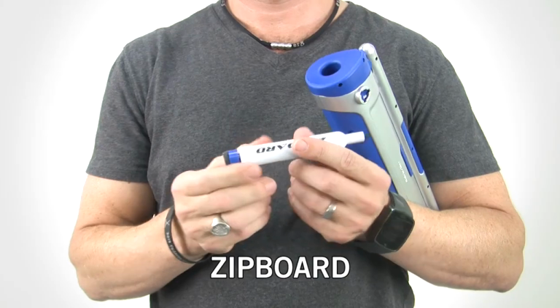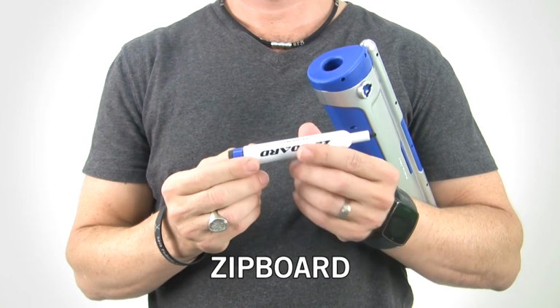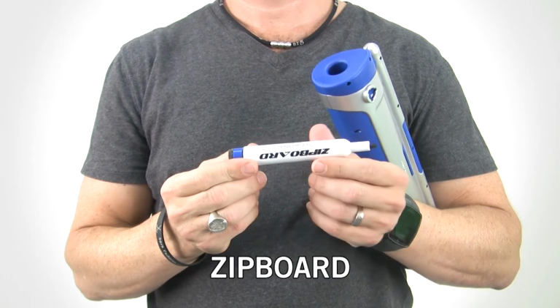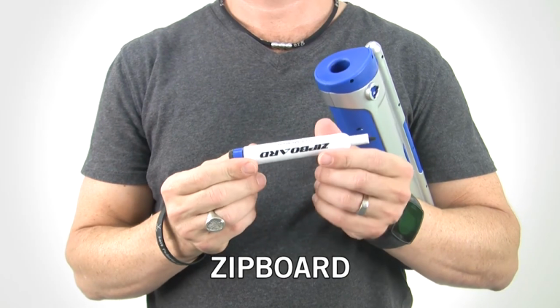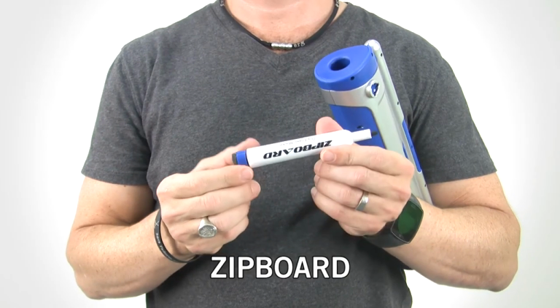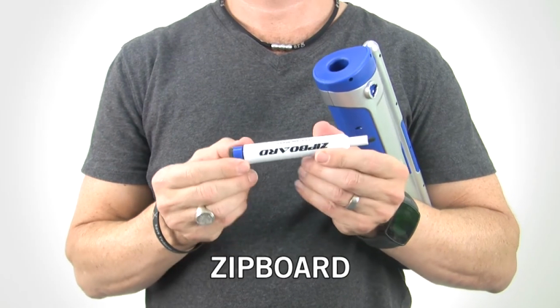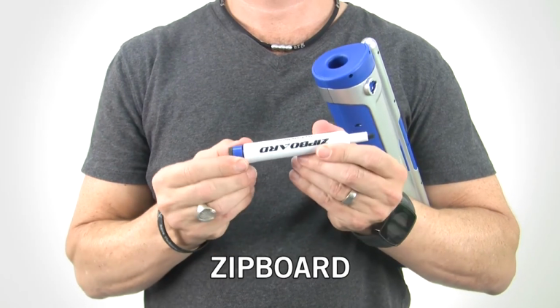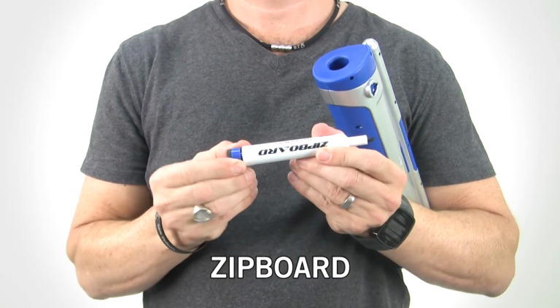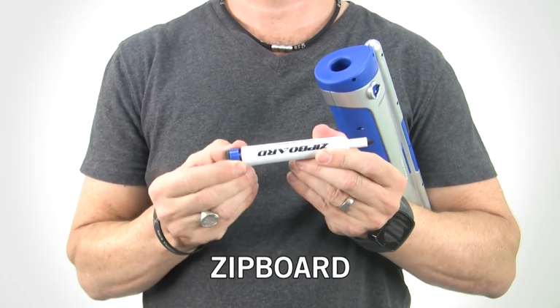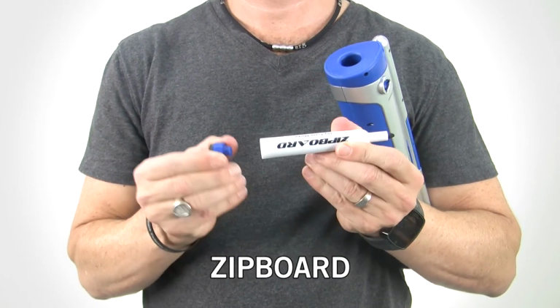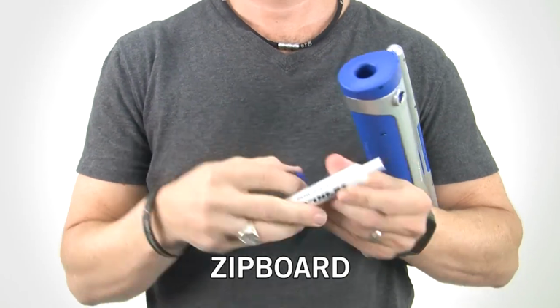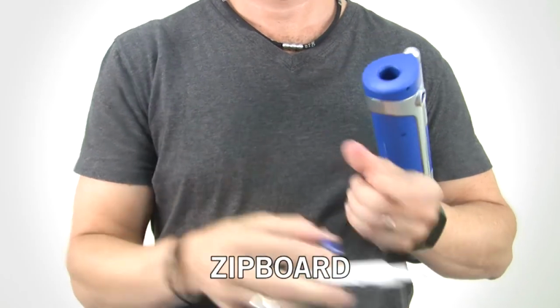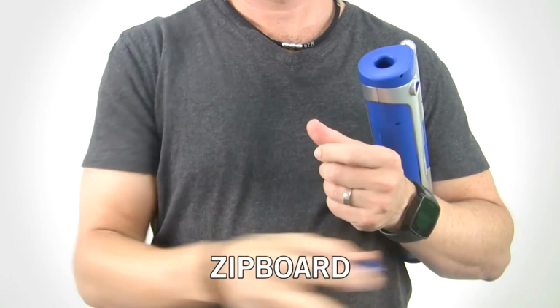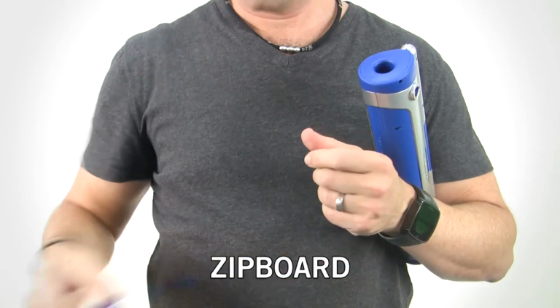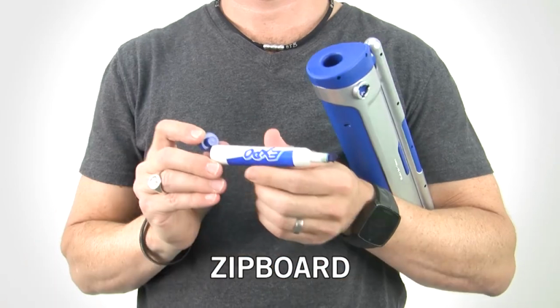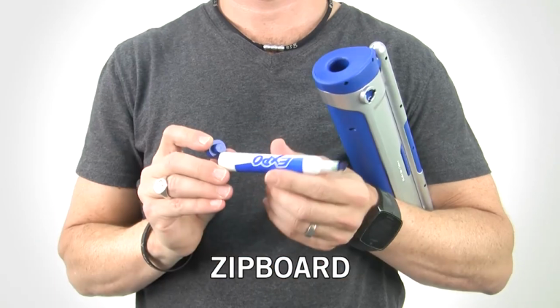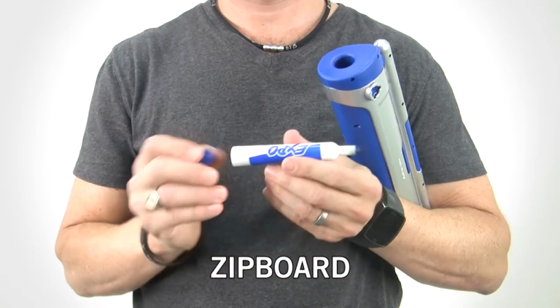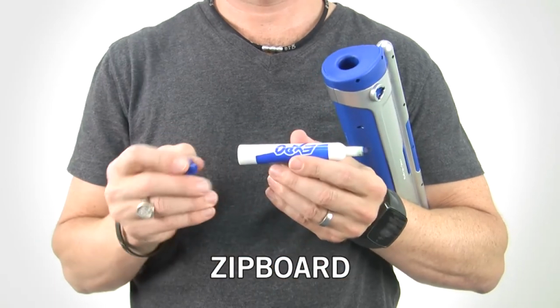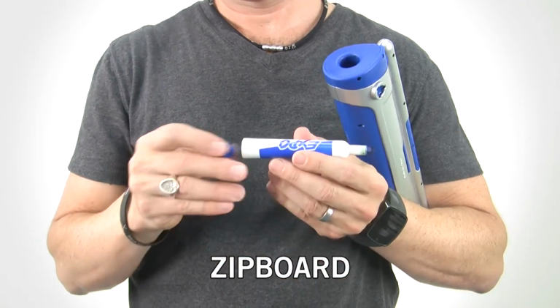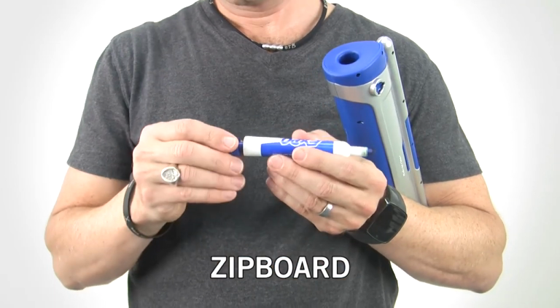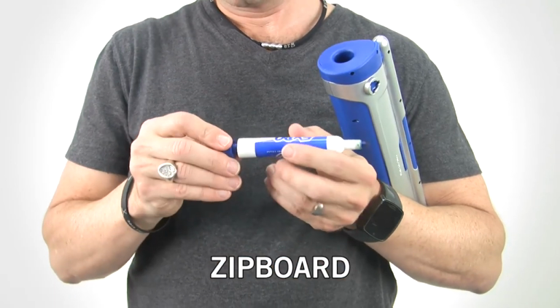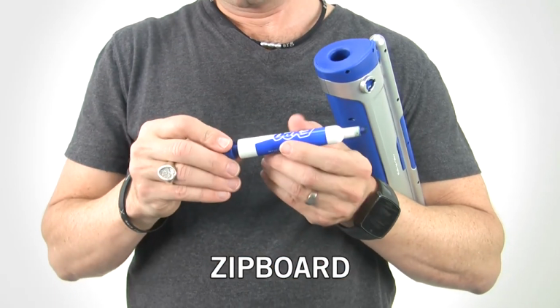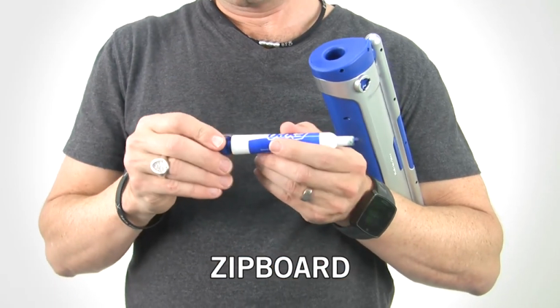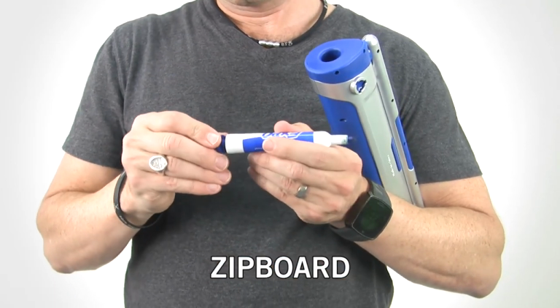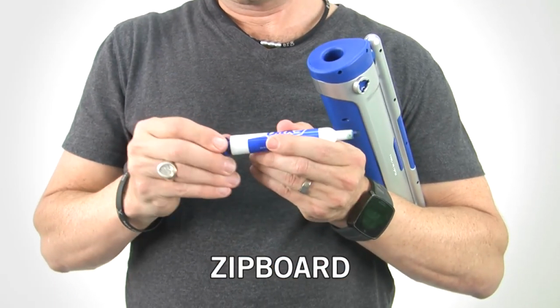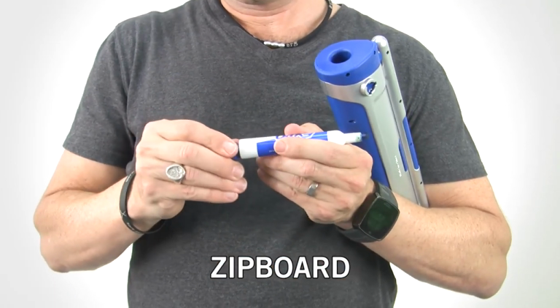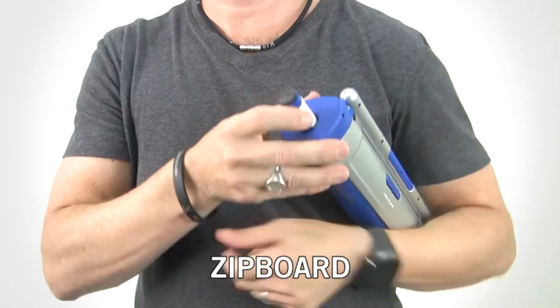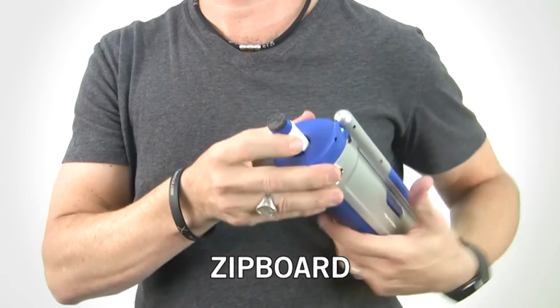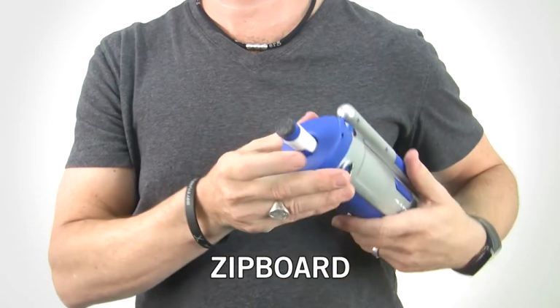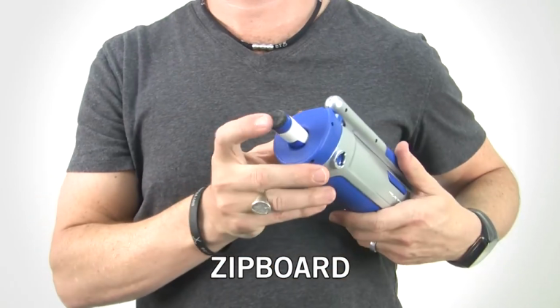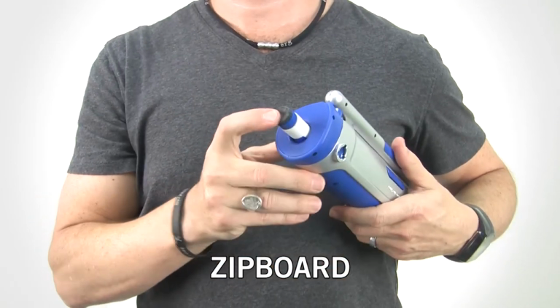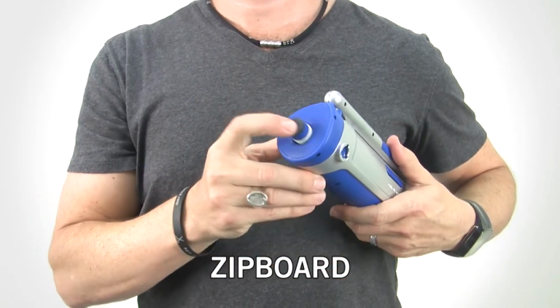If you run out of ink, you just simply have to take the eraser off the end of this marker, put it onto a standard Expo marker, and away you go.